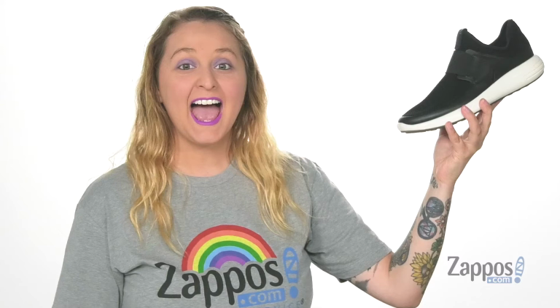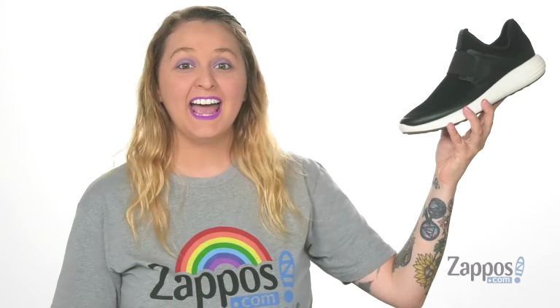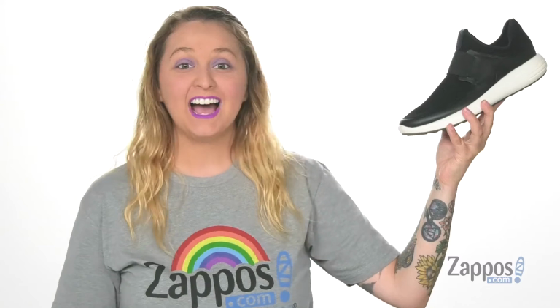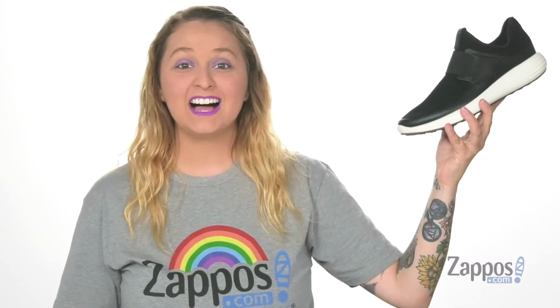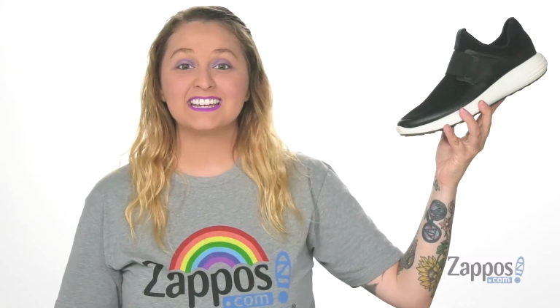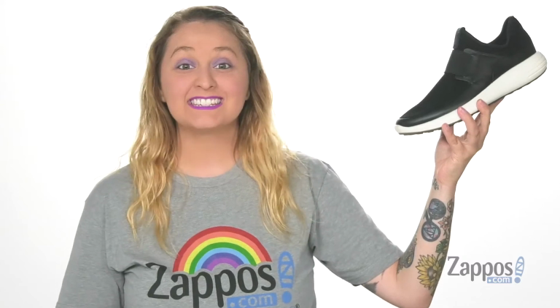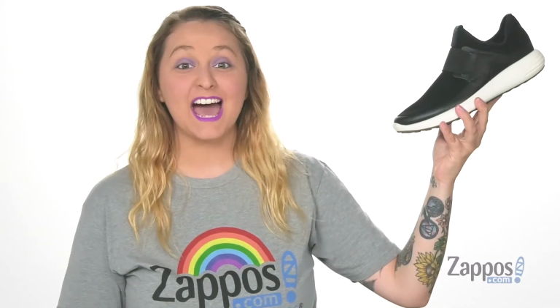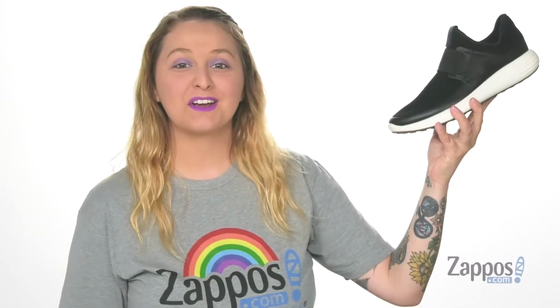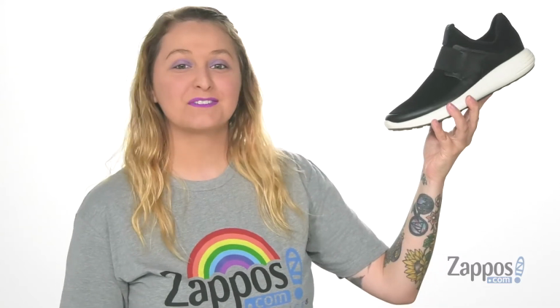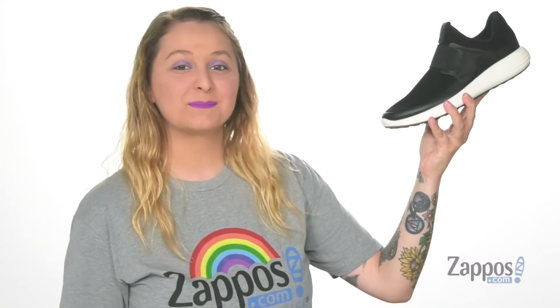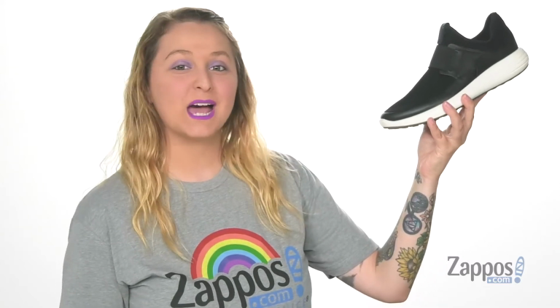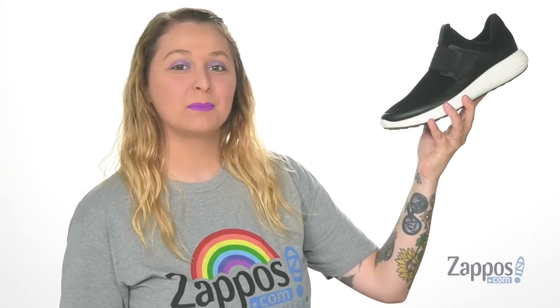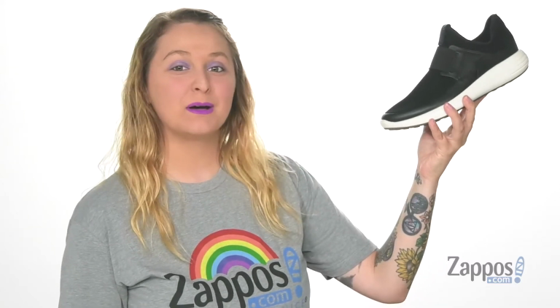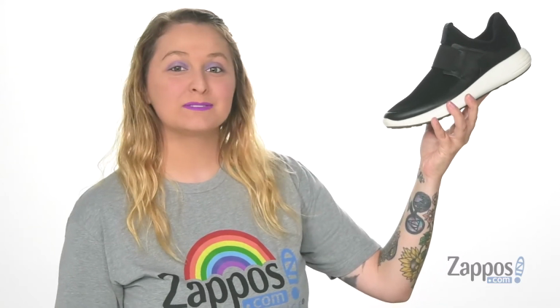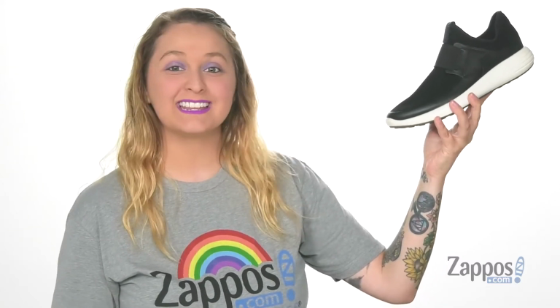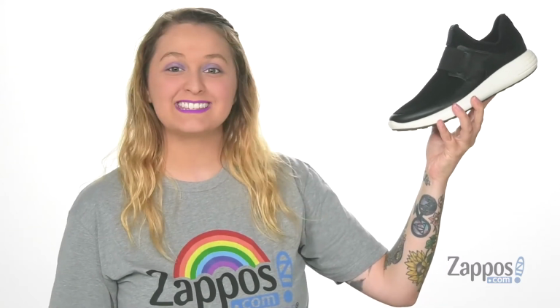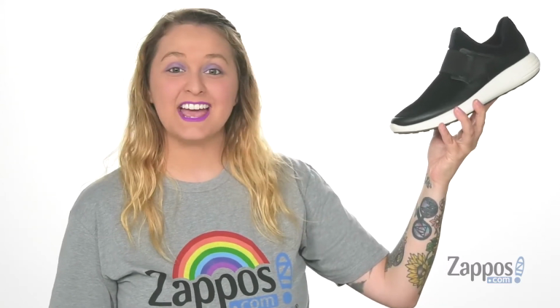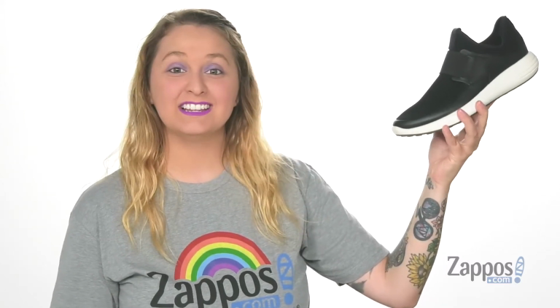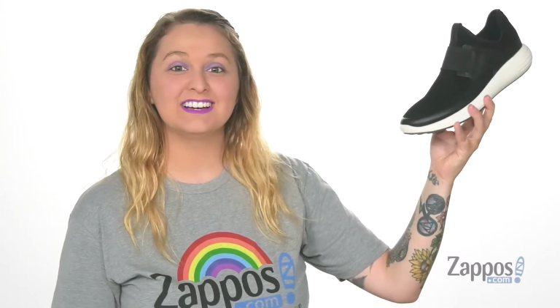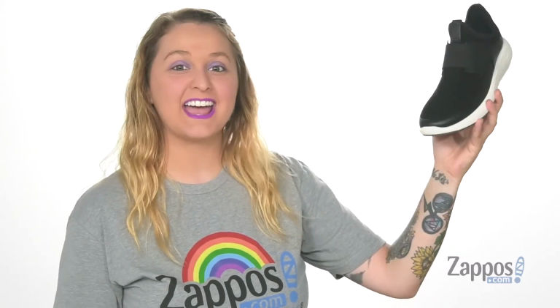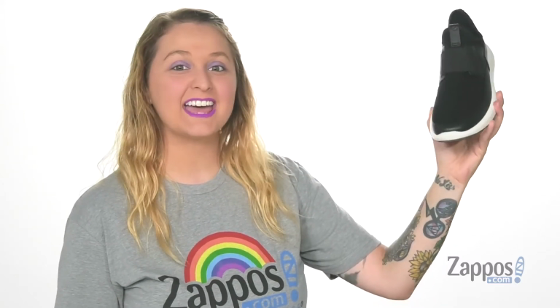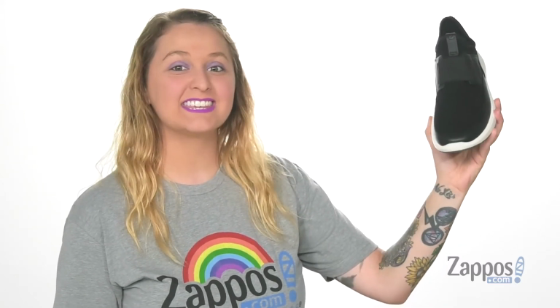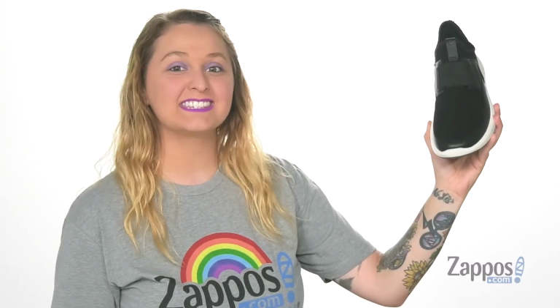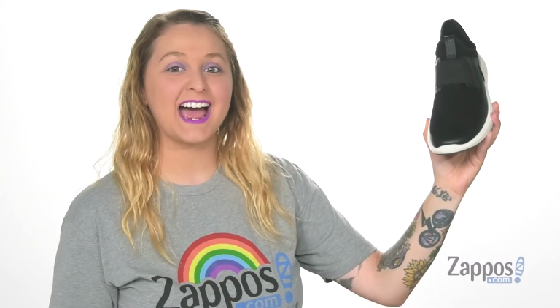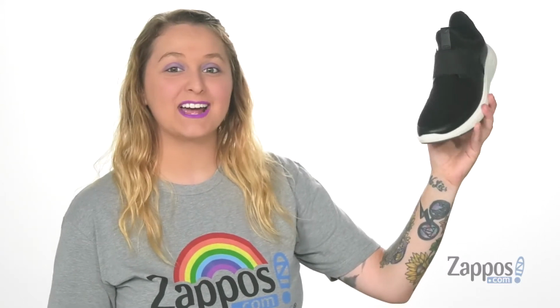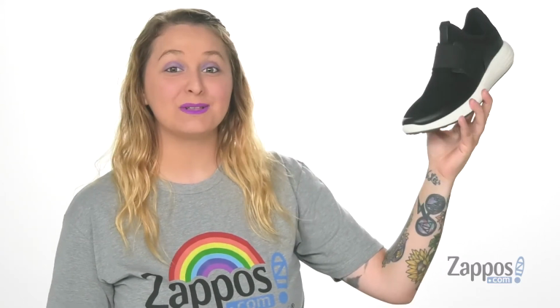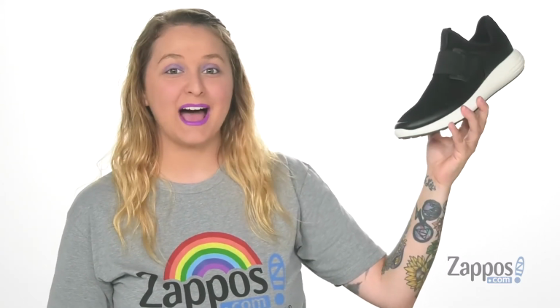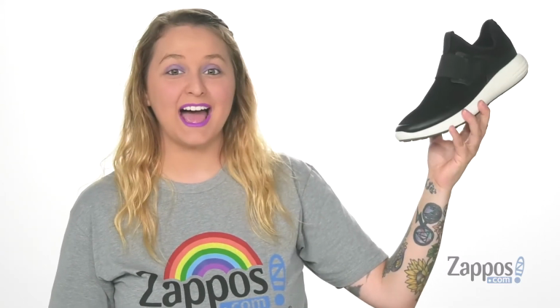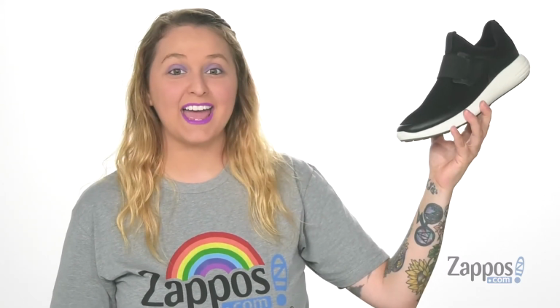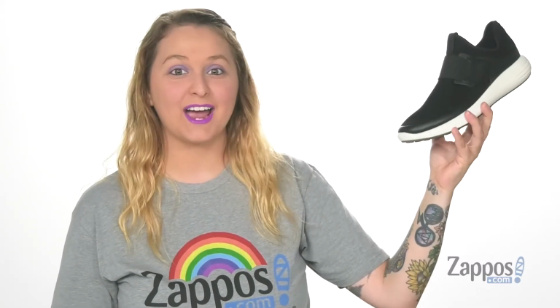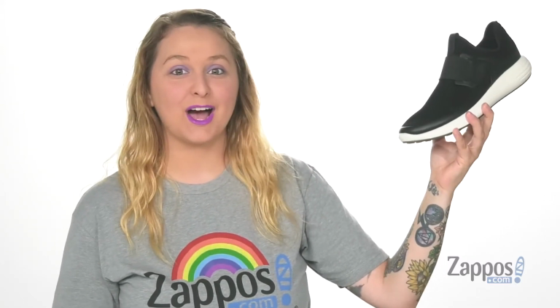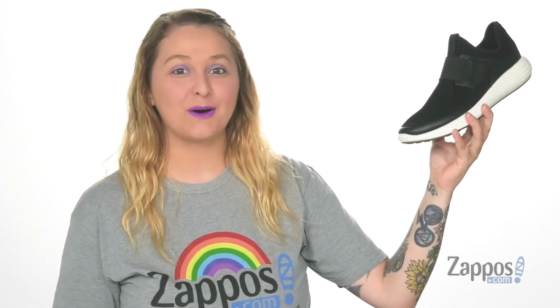Hey y'all, it's Katerina from Zappos and let's take a look at this style by ECCO.